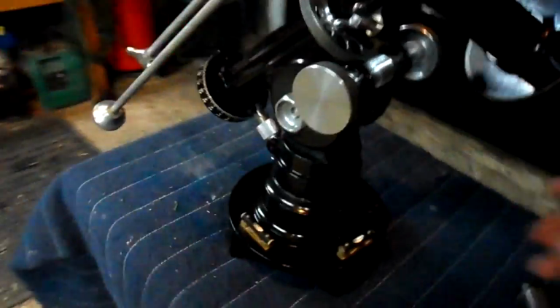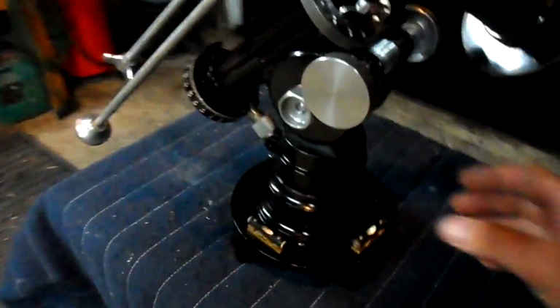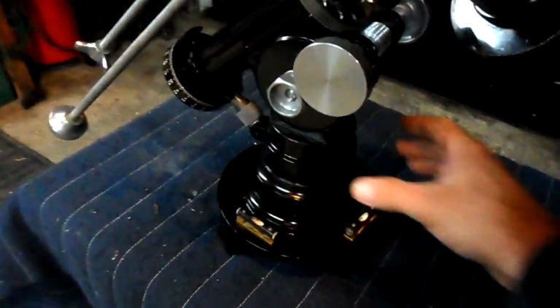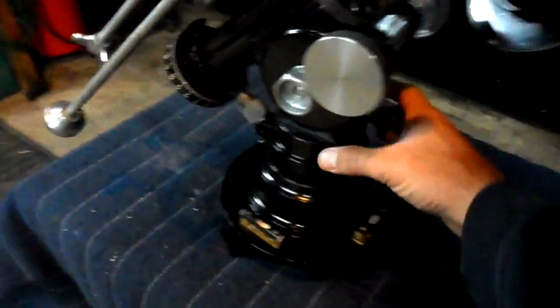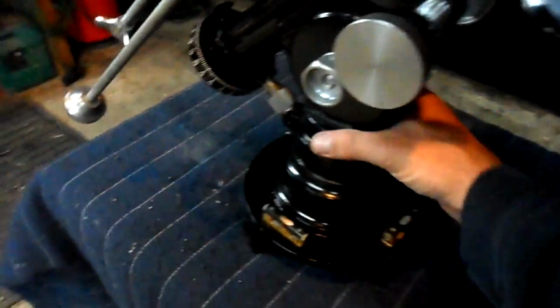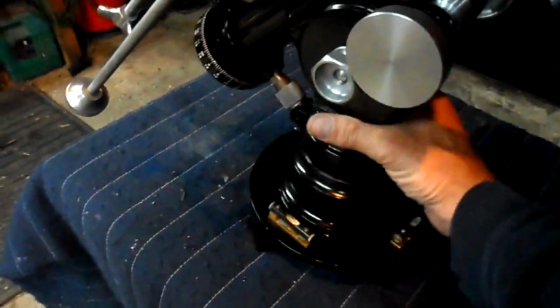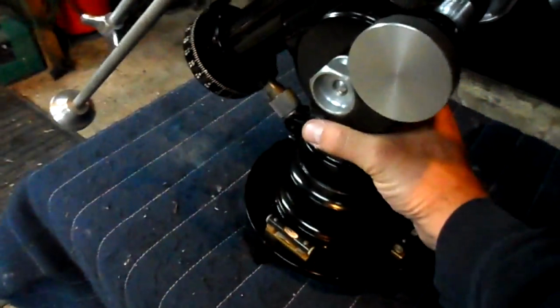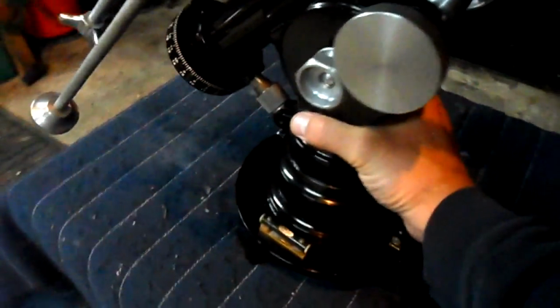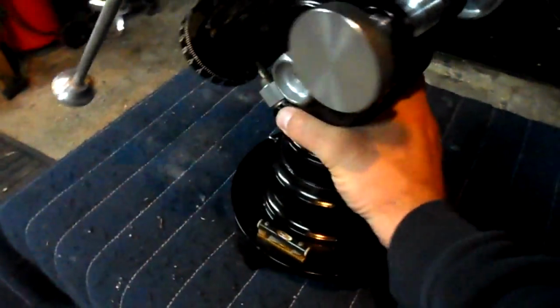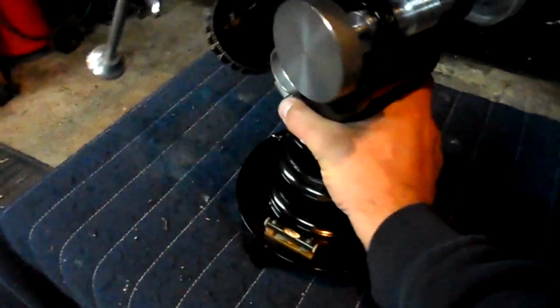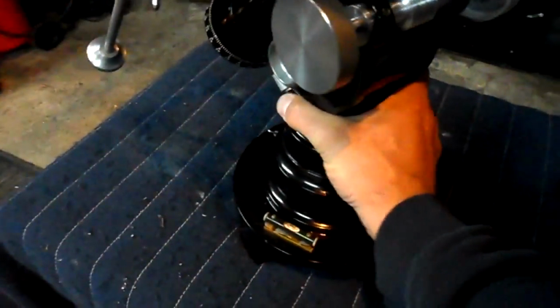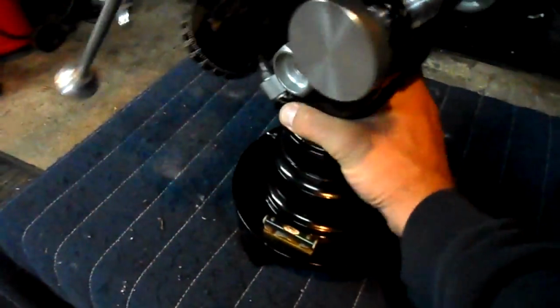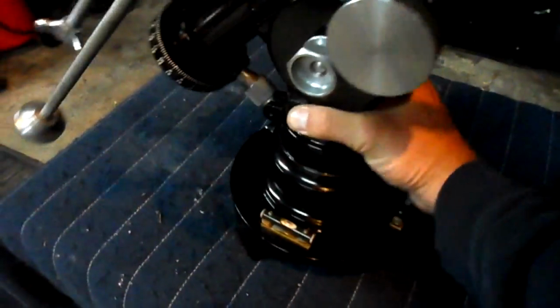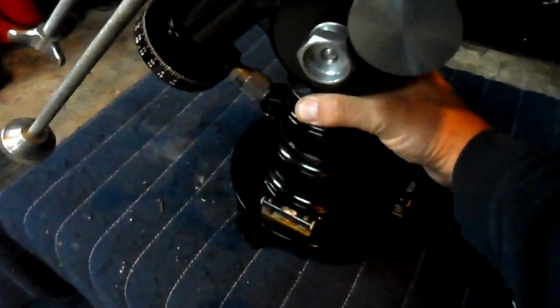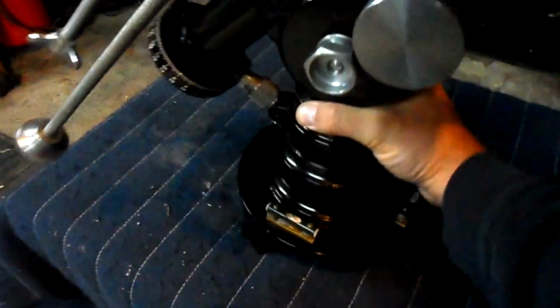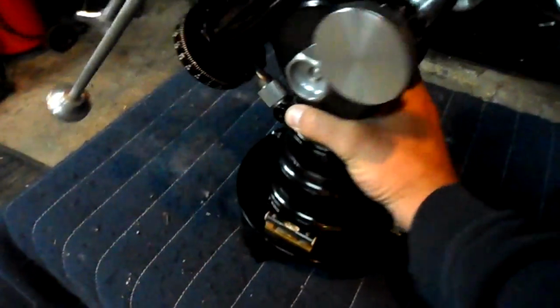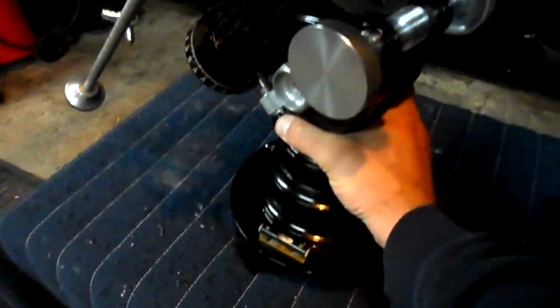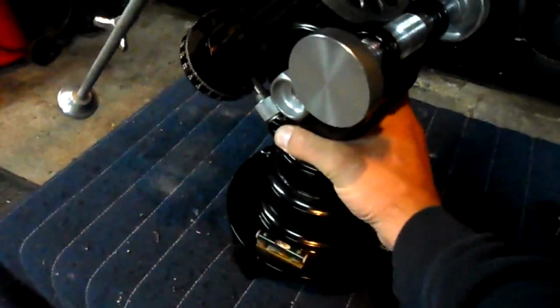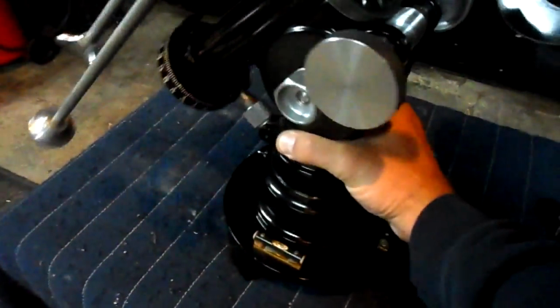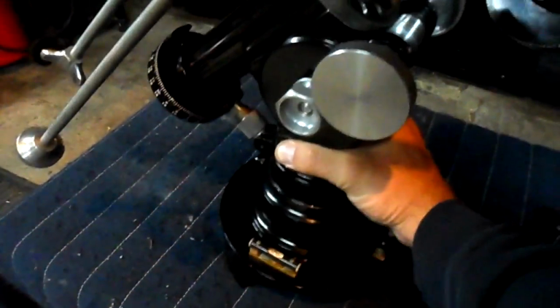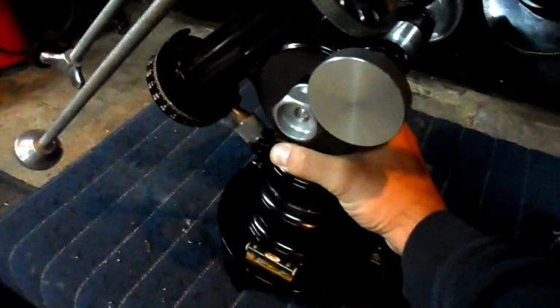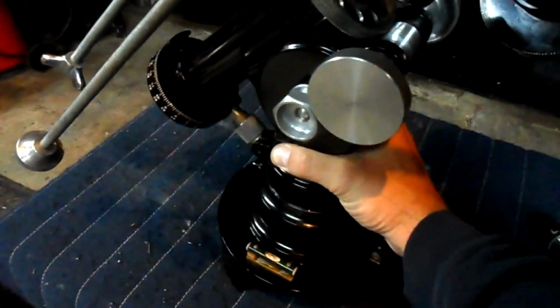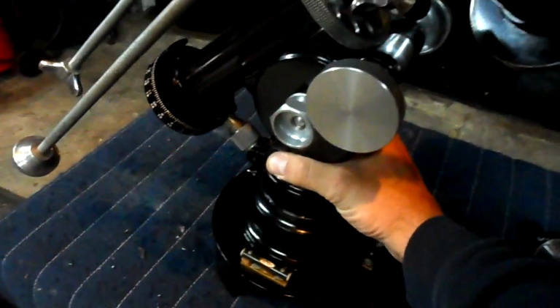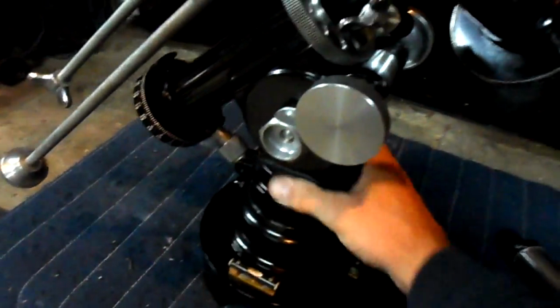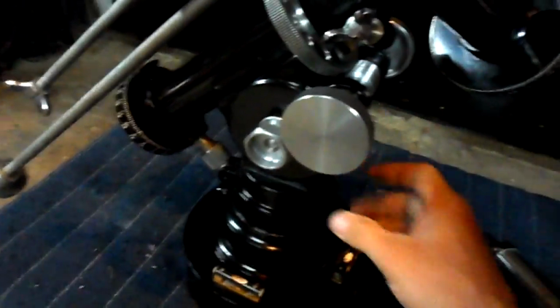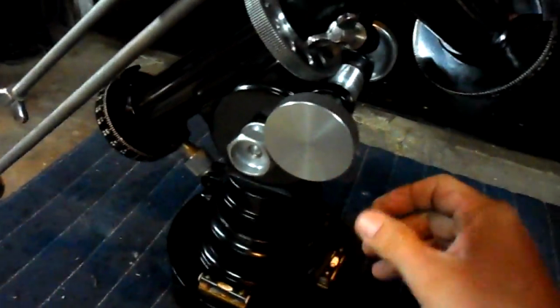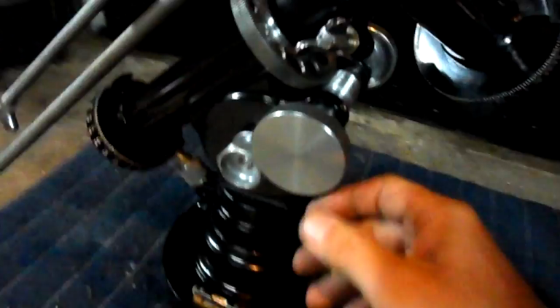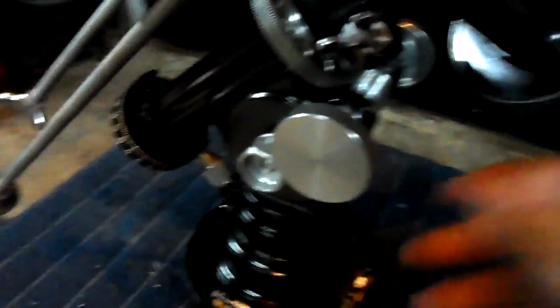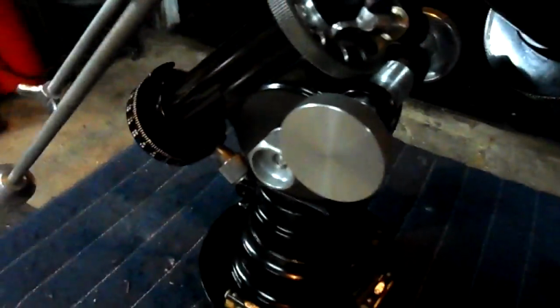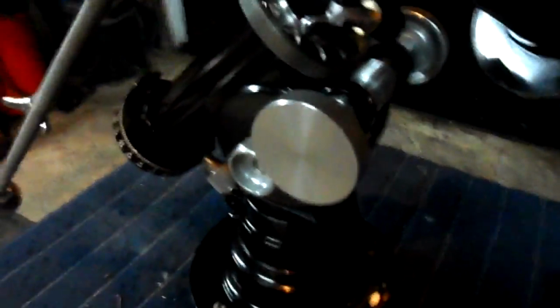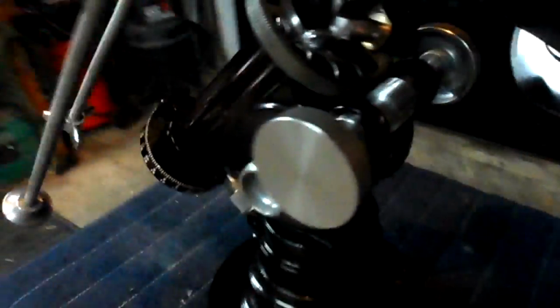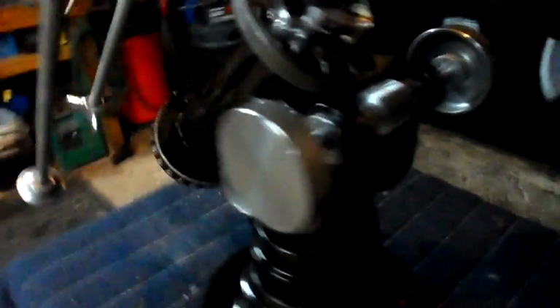Tonight we disassembled the base and lubricated it. Now that turns rather smoothly.